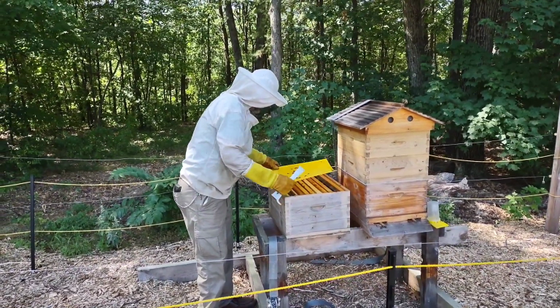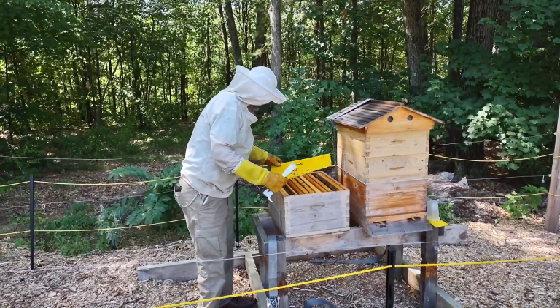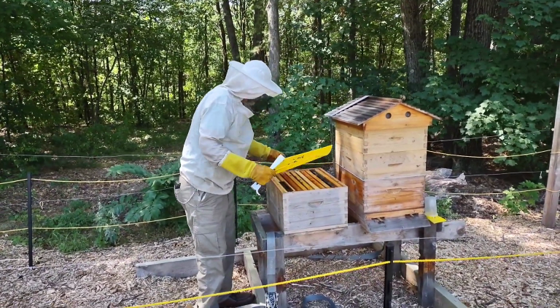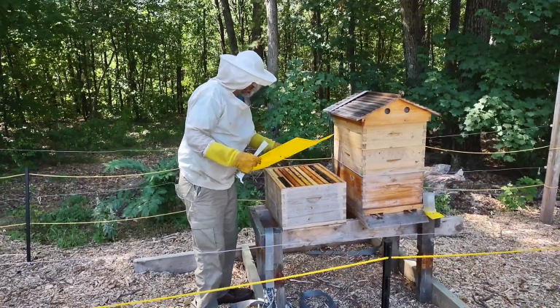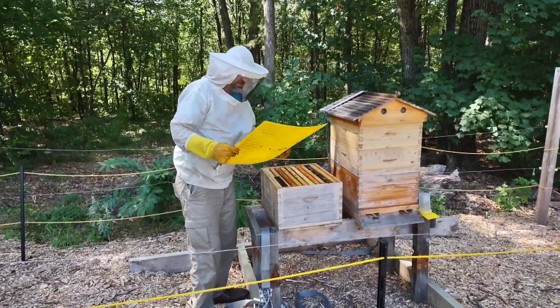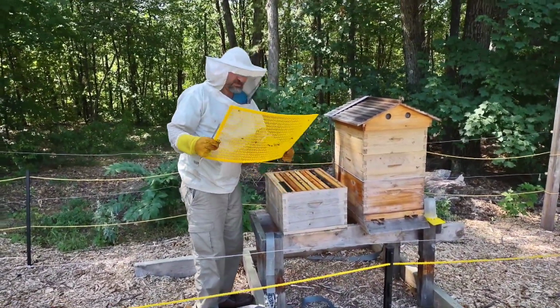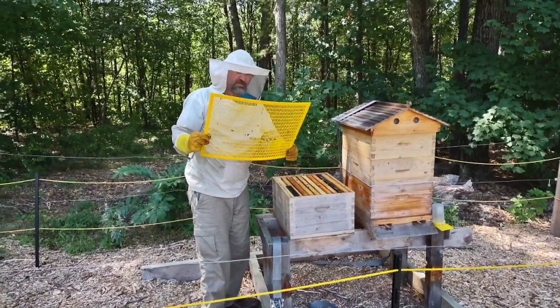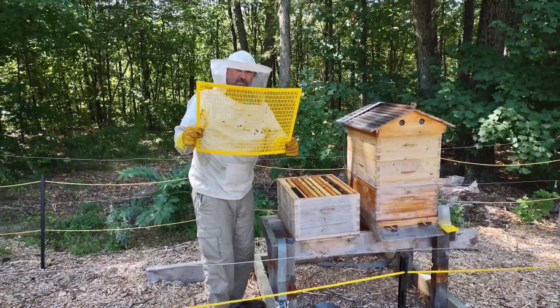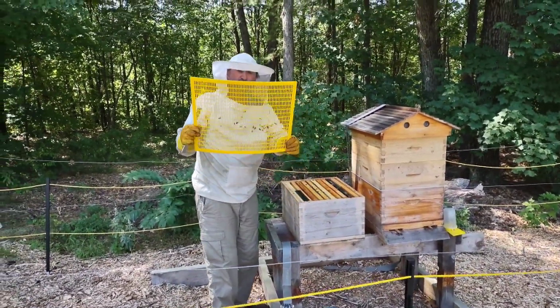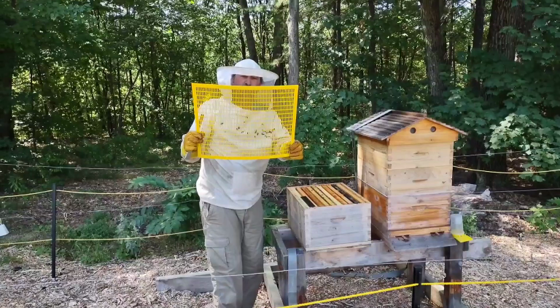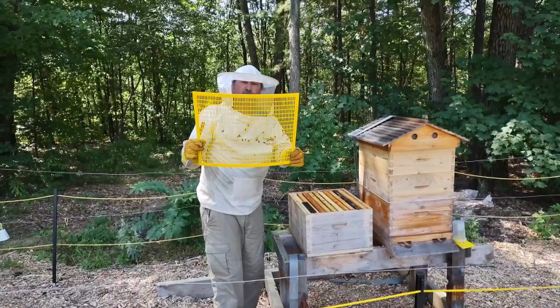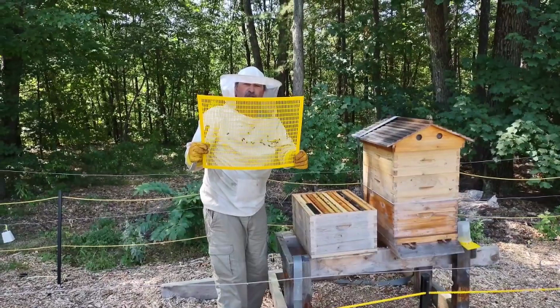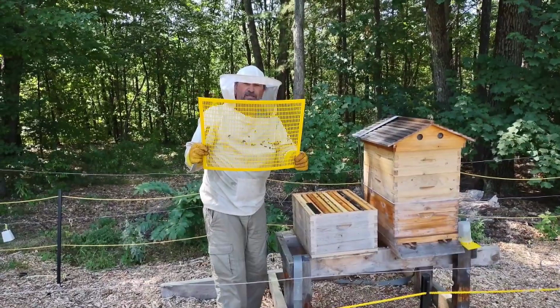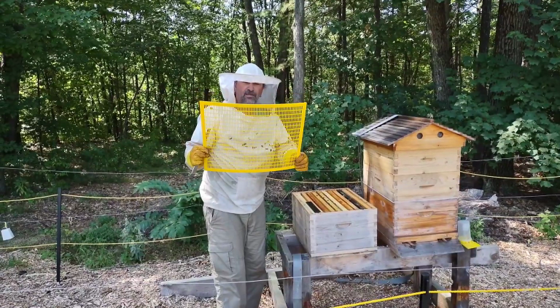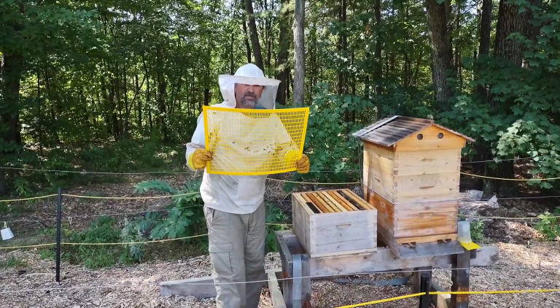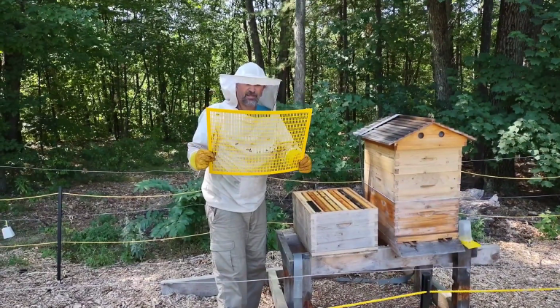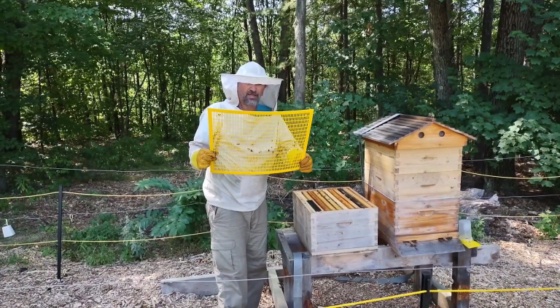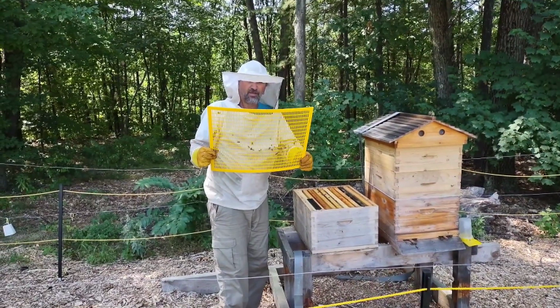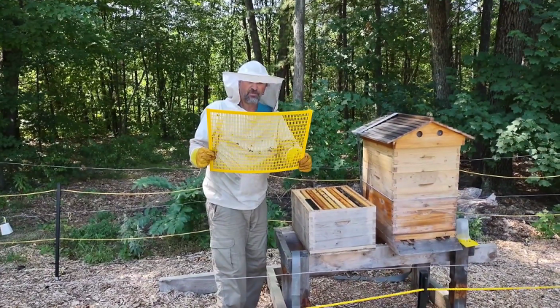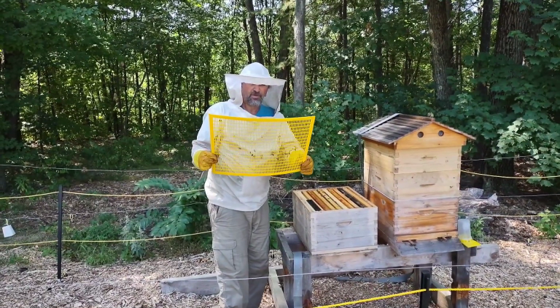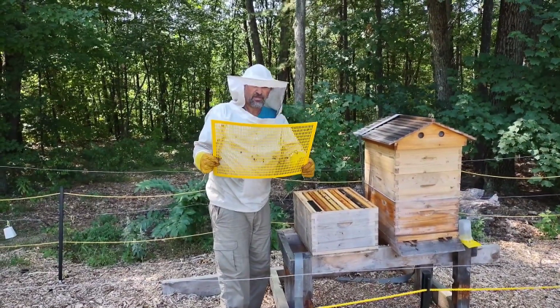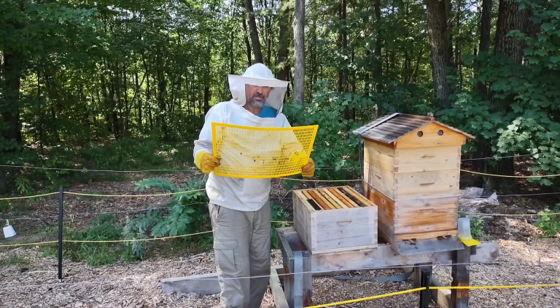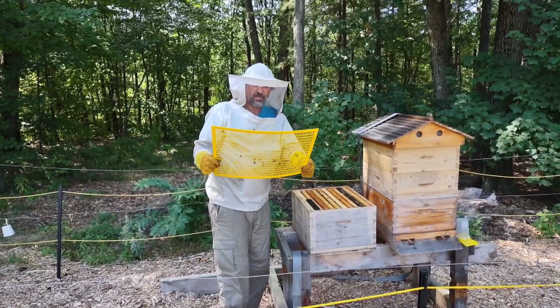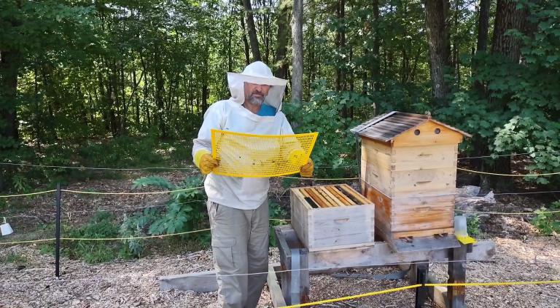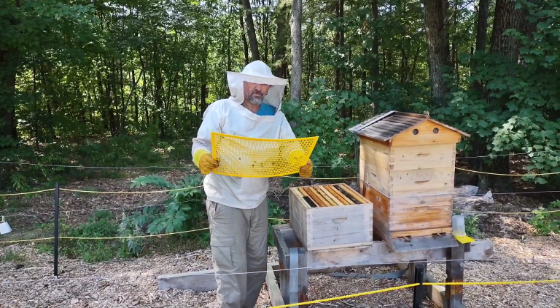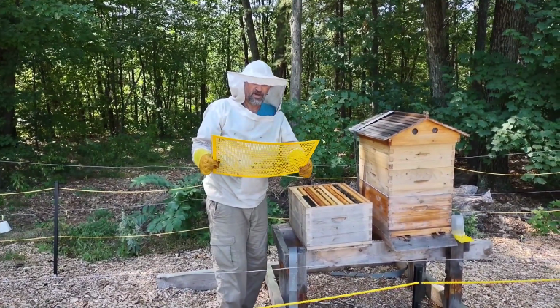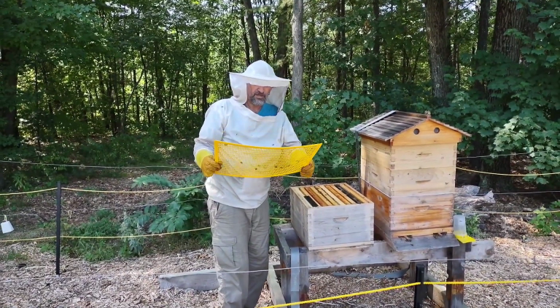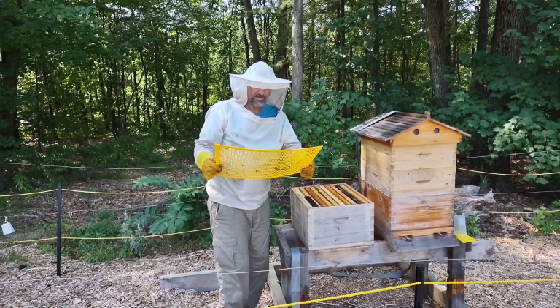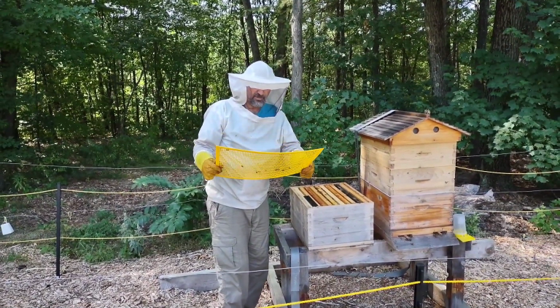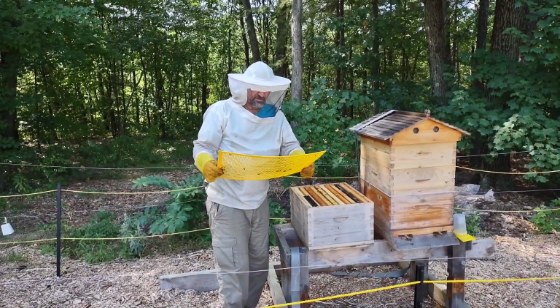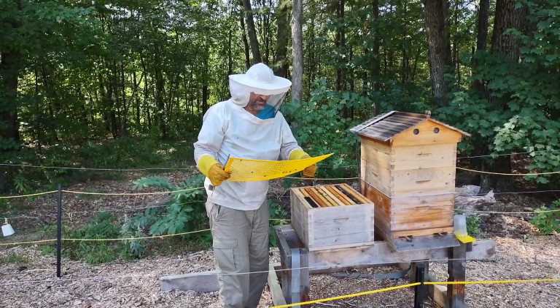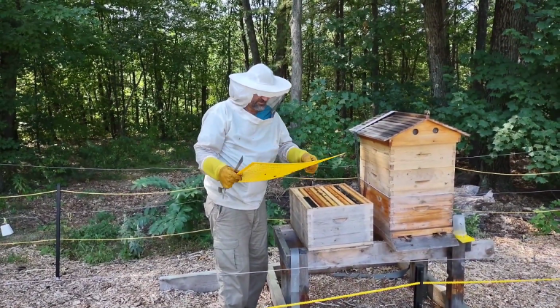You can tell this one's yellow — it comes in white and other colors.